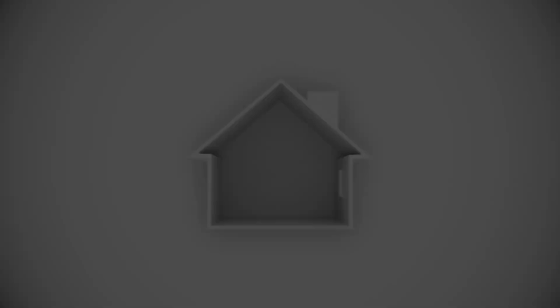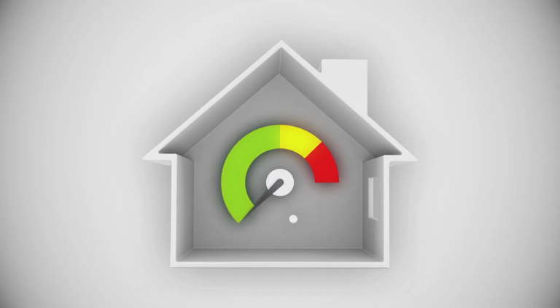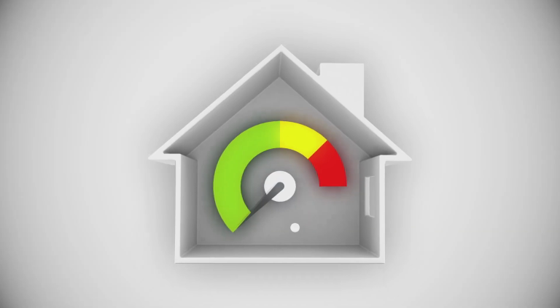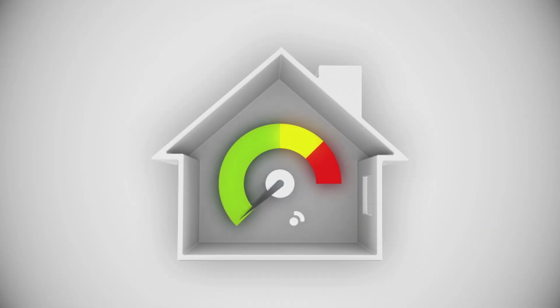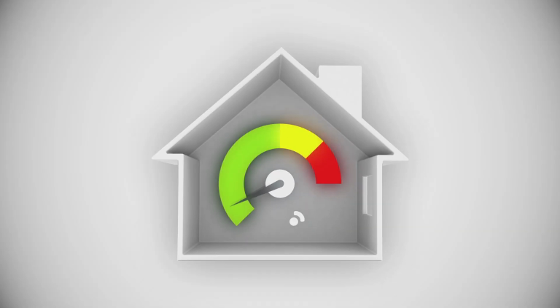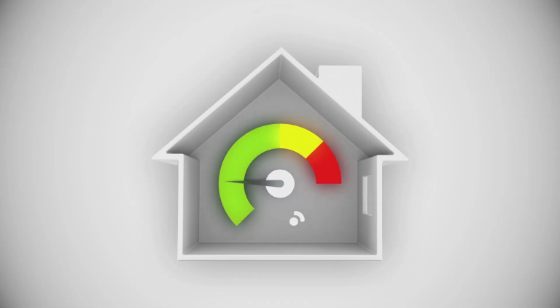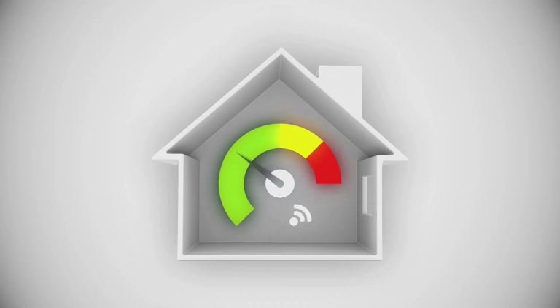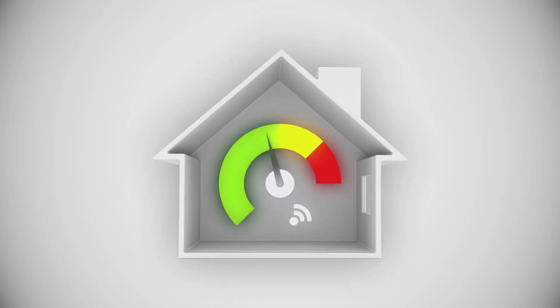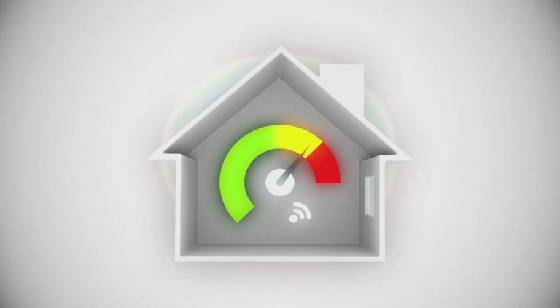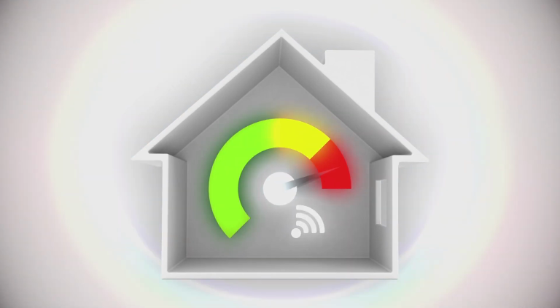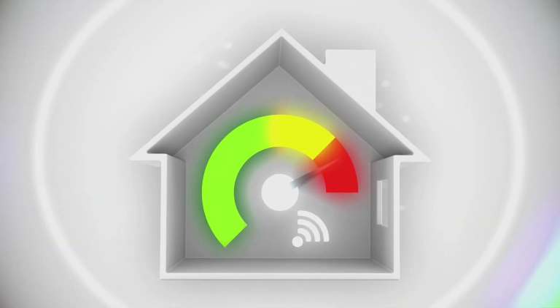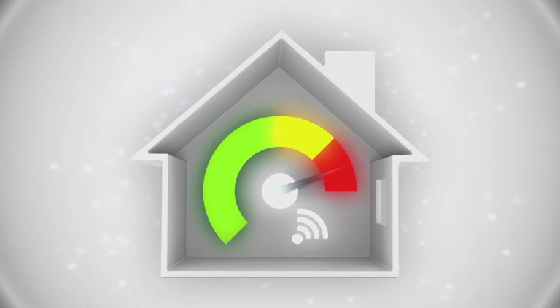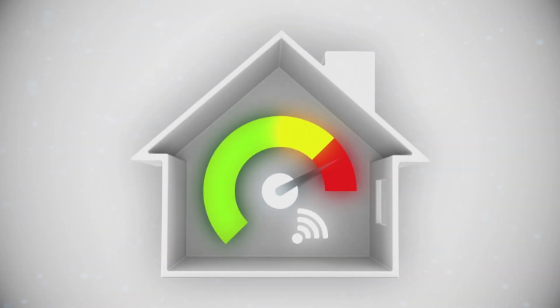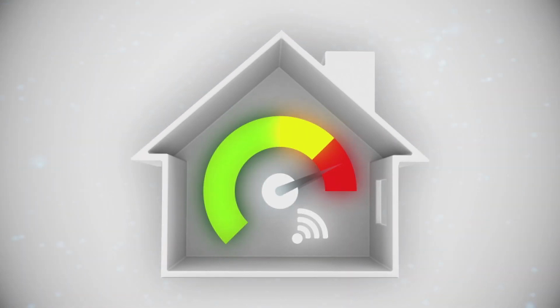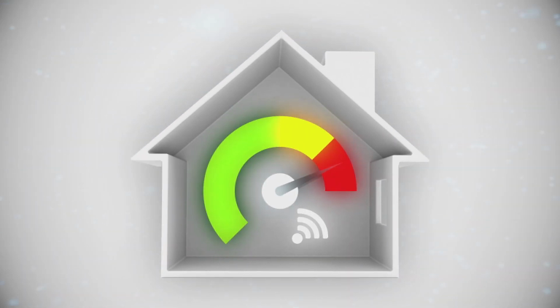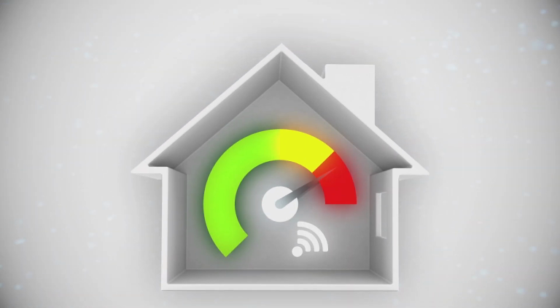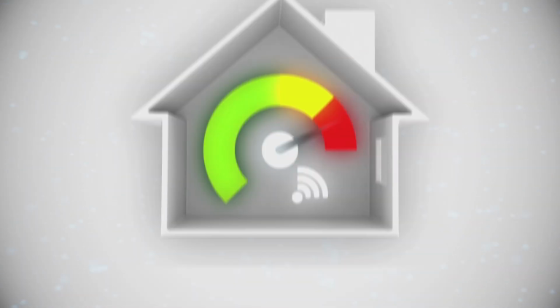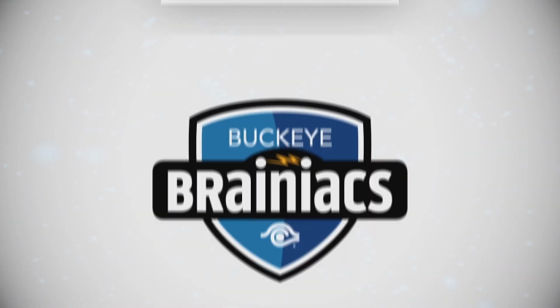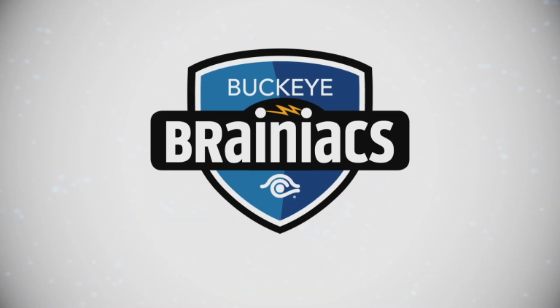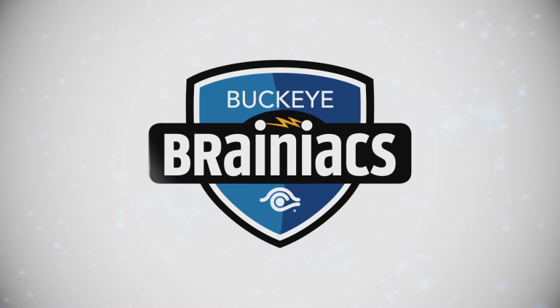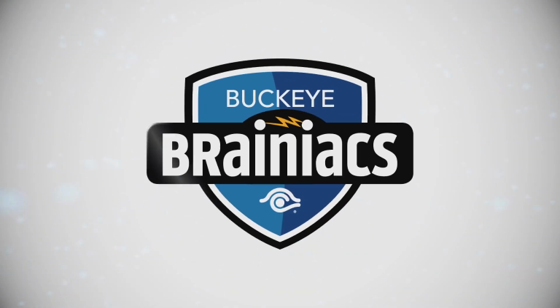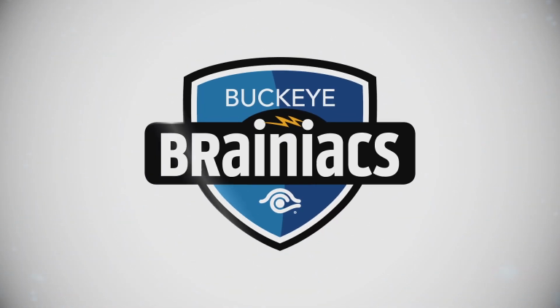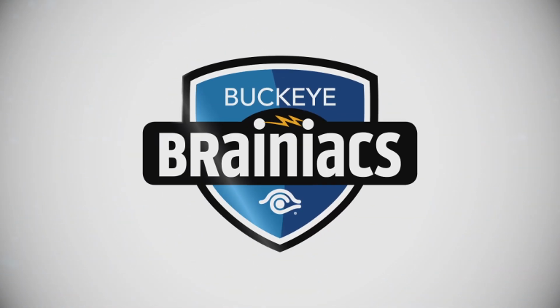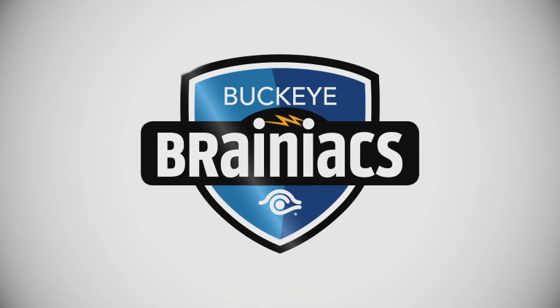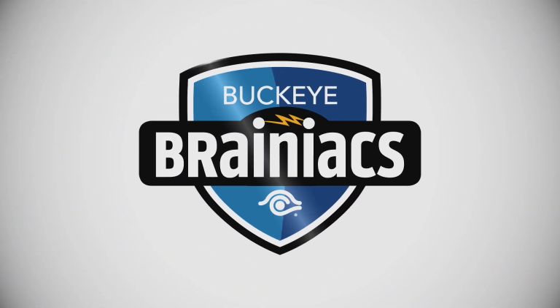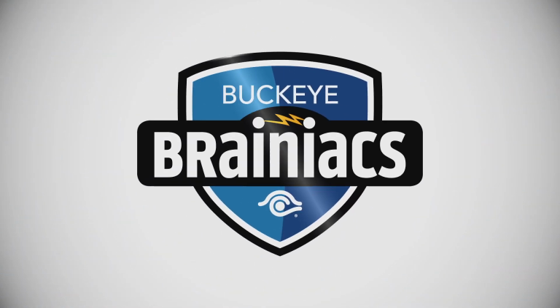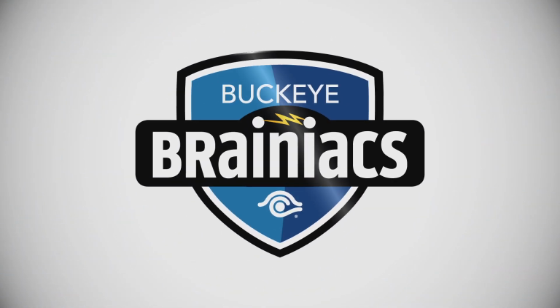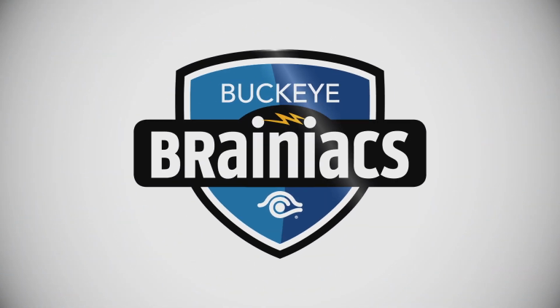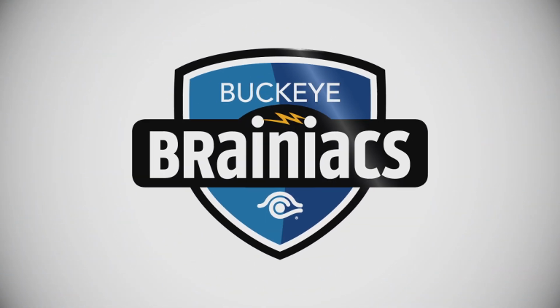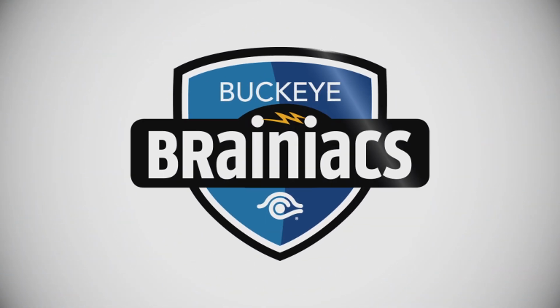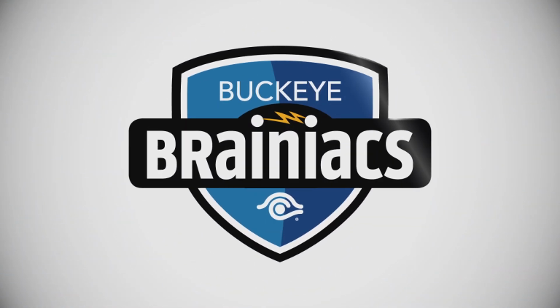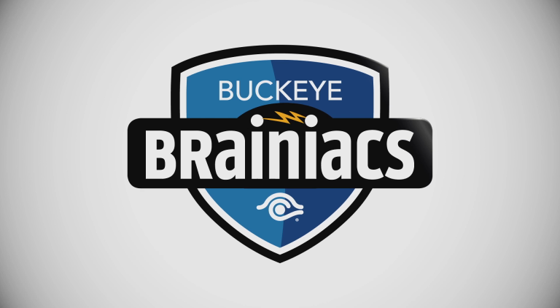Want to maximize your home's Wi-Fi speed? Let Buckeye Brainiacs show you how with these simple tips.